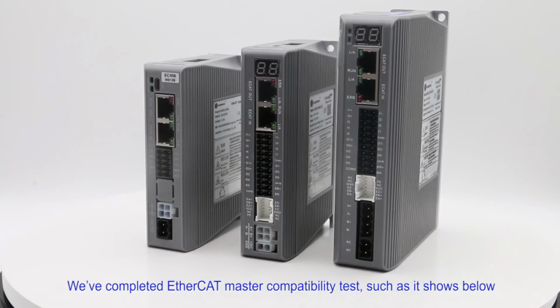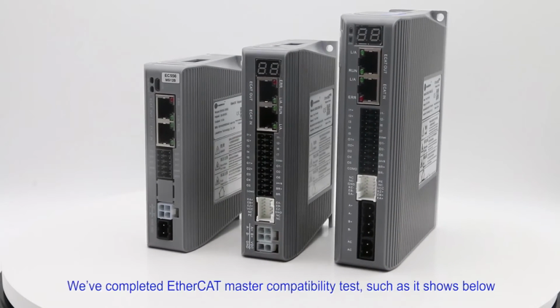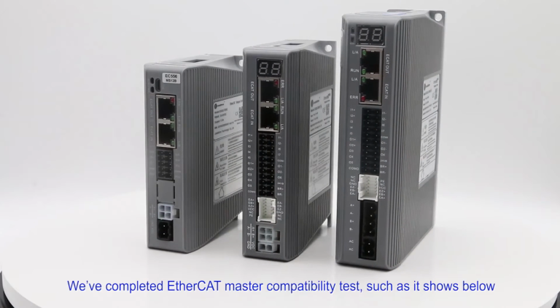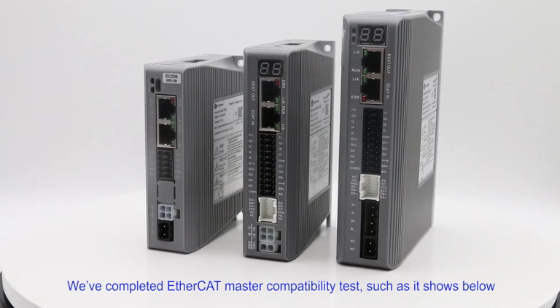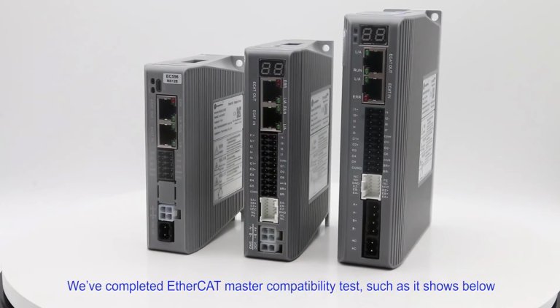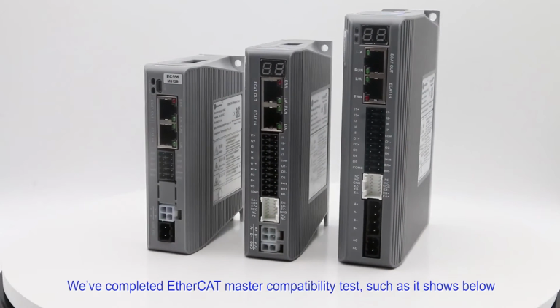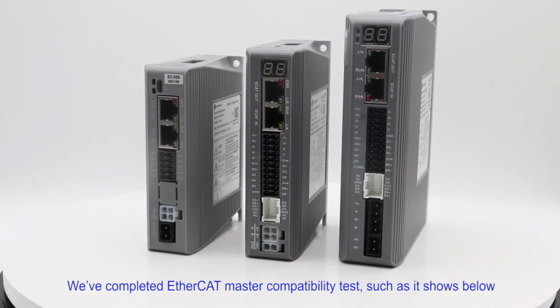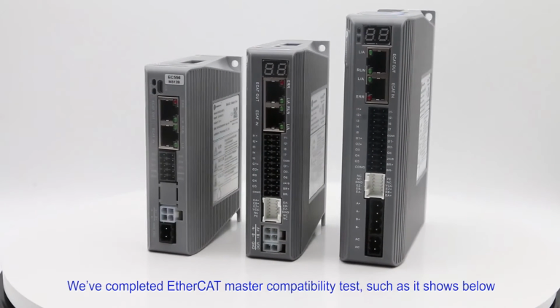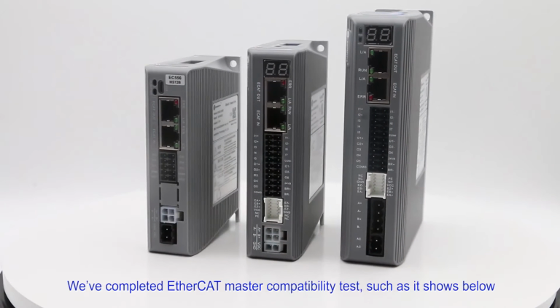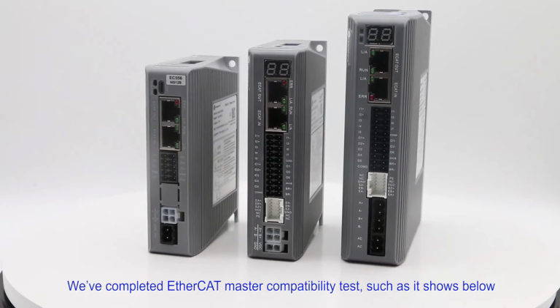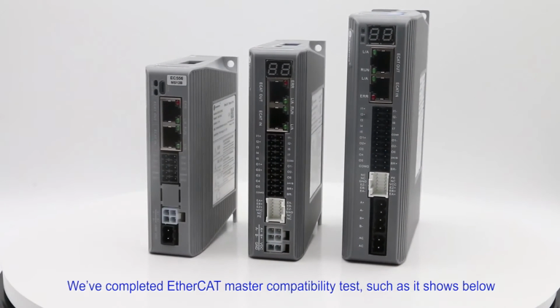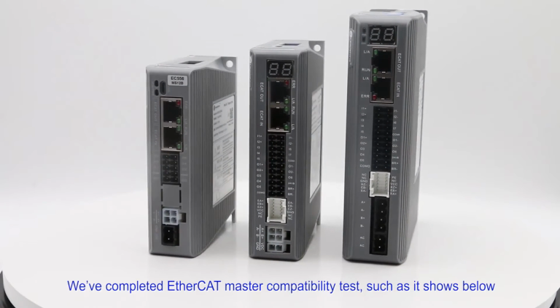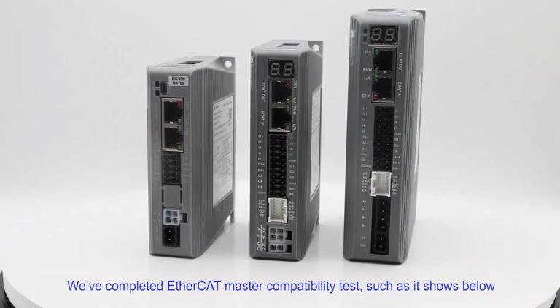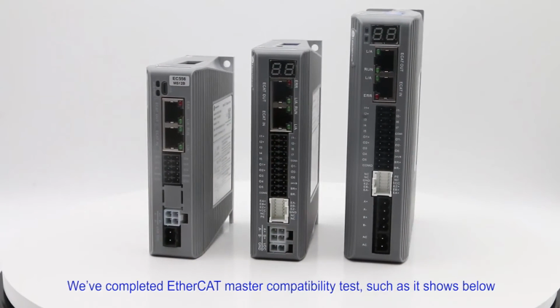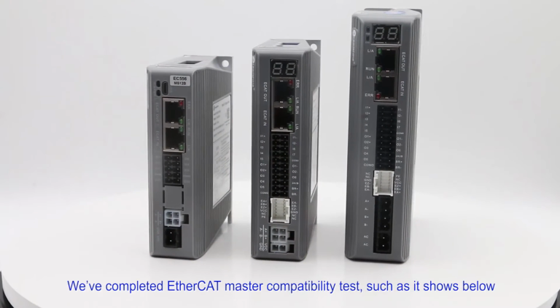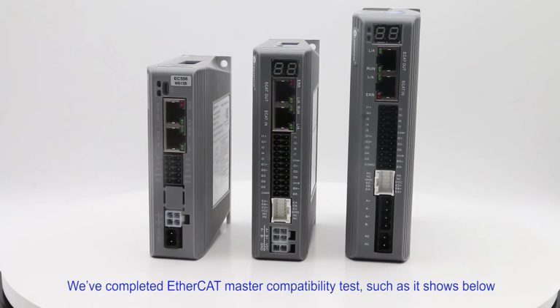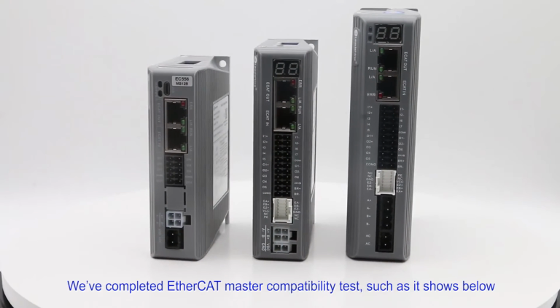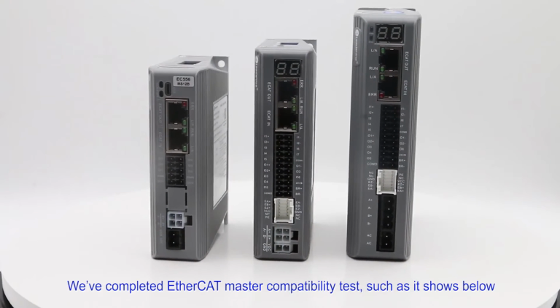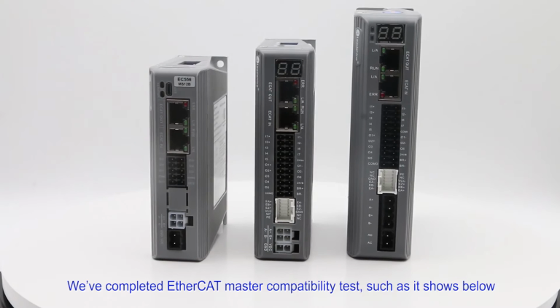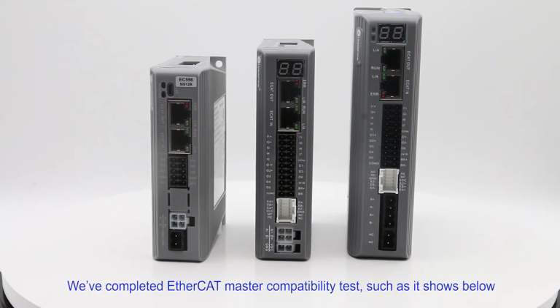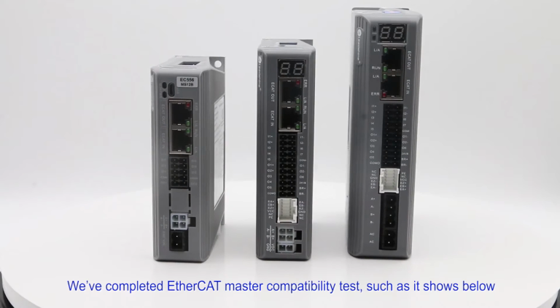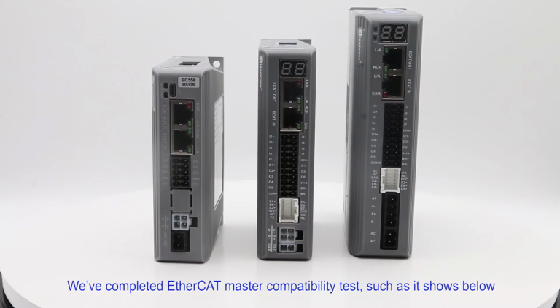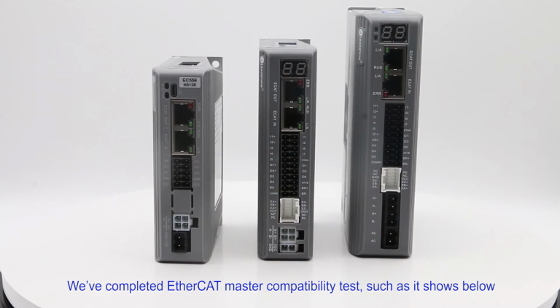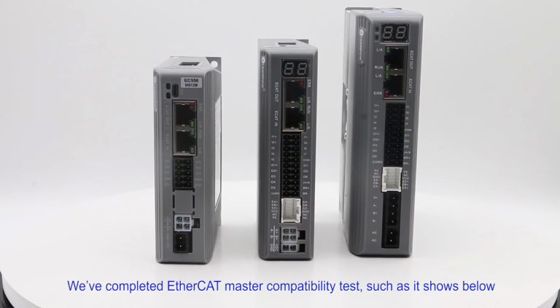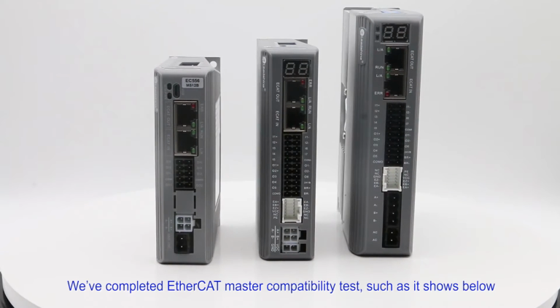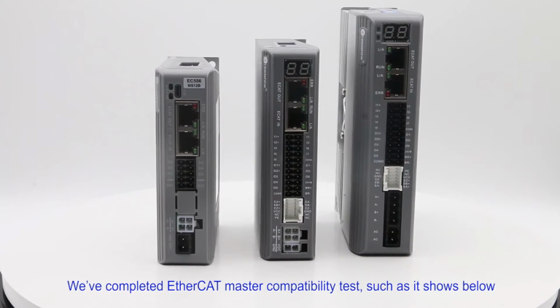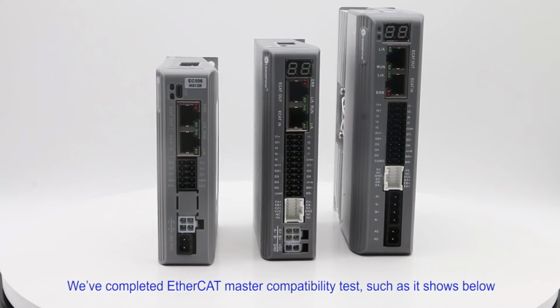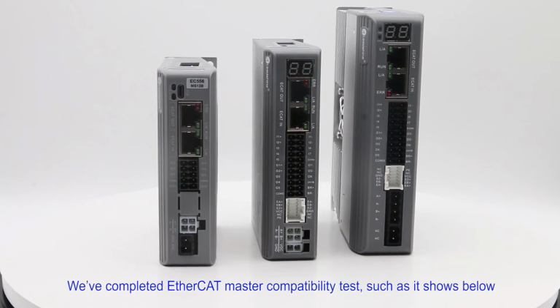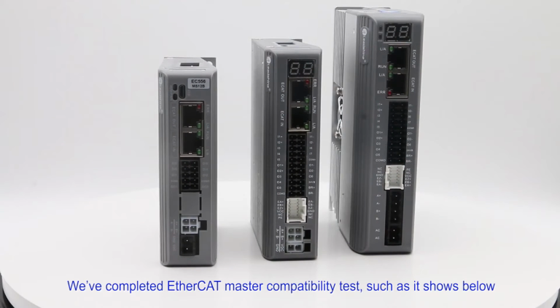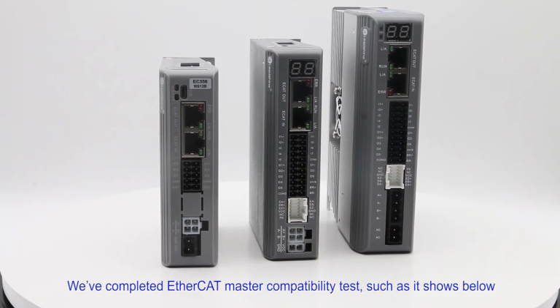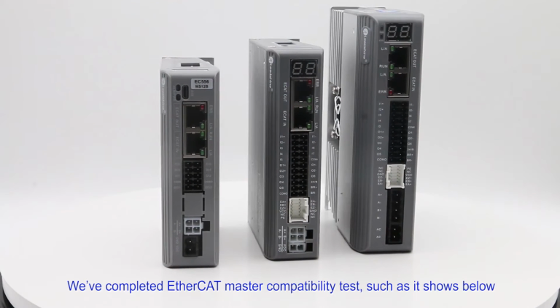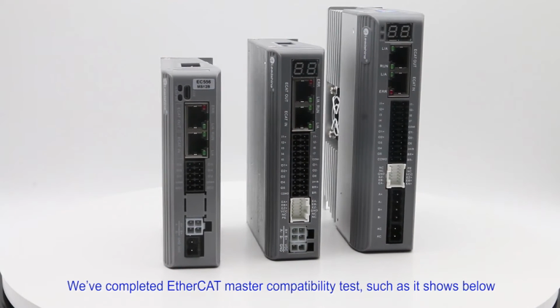We've completed the EtherCAT Master compatibility test, as shown below.